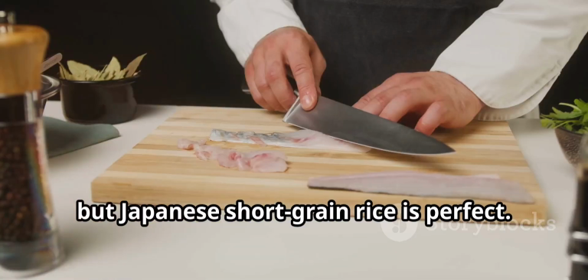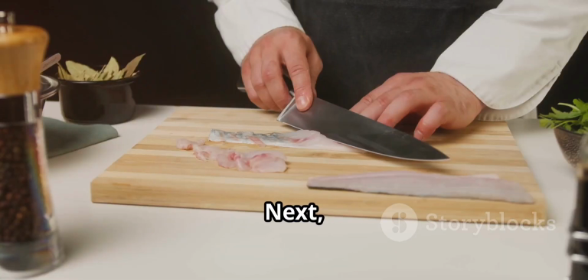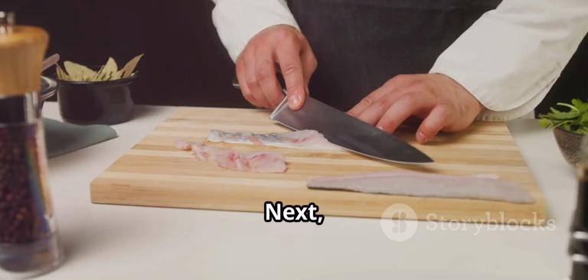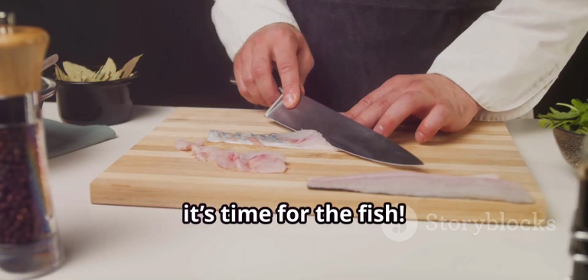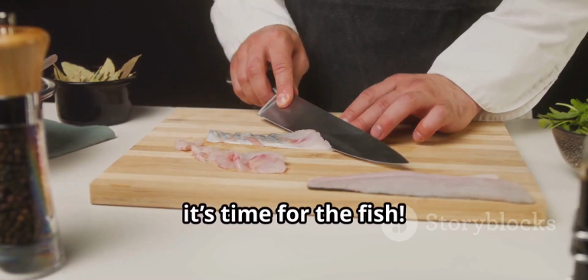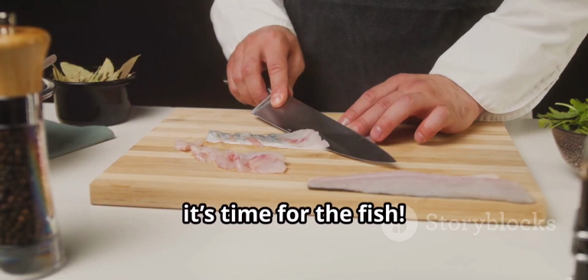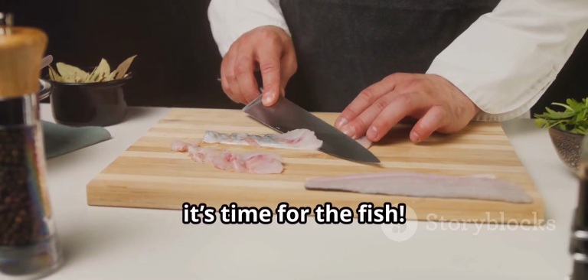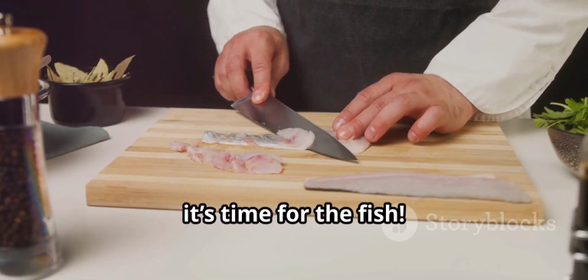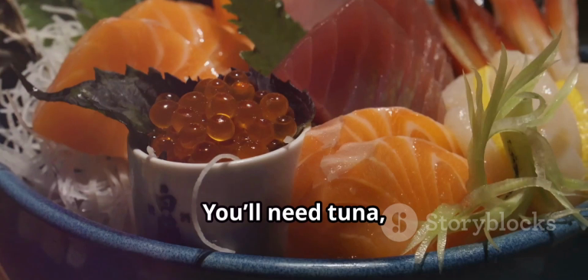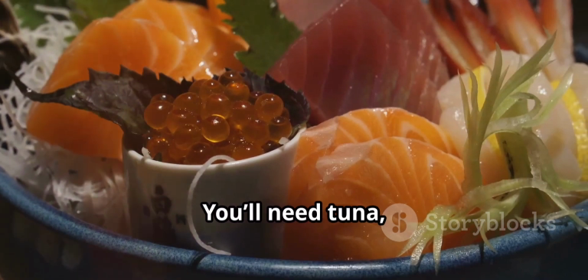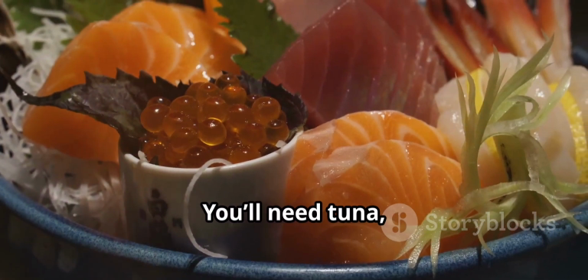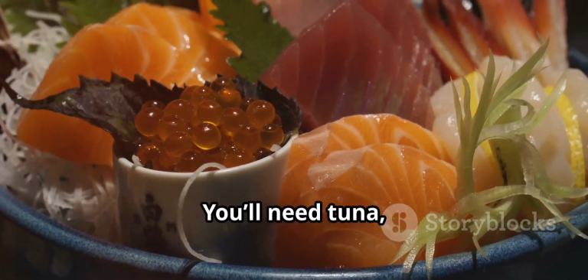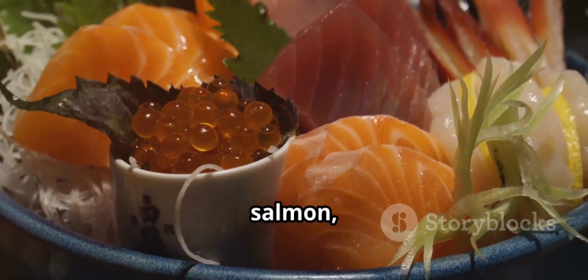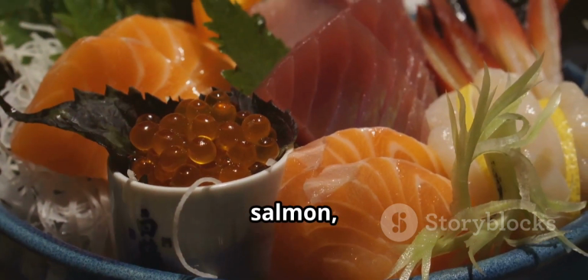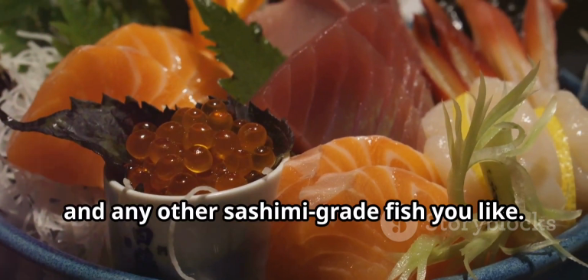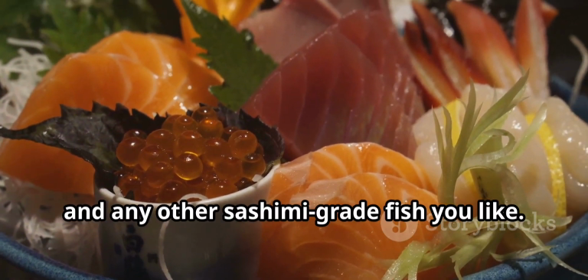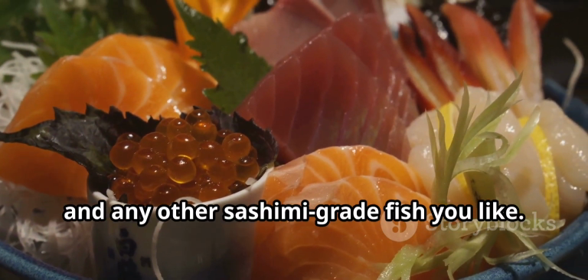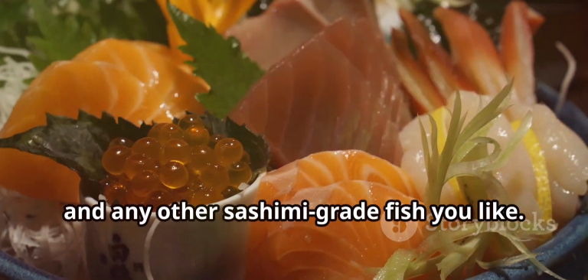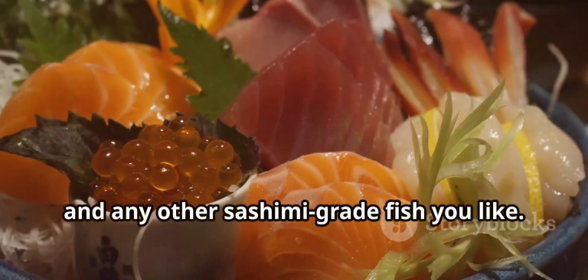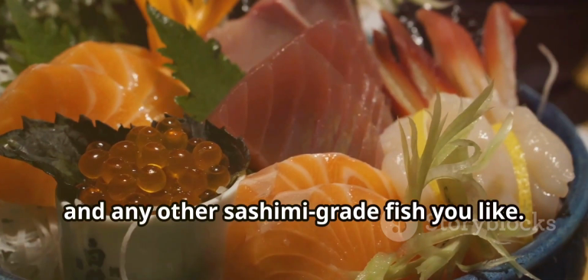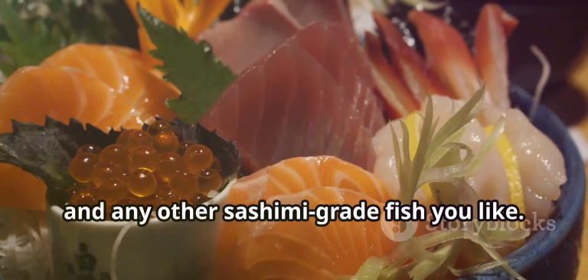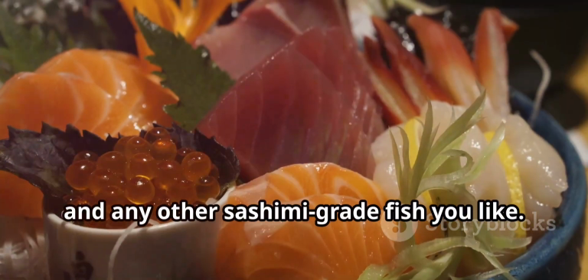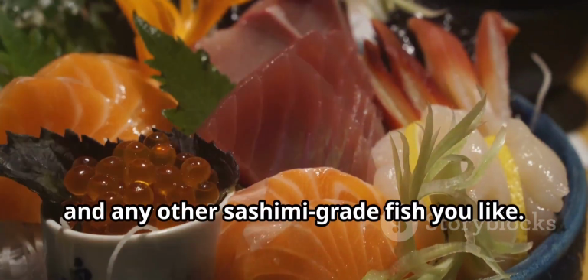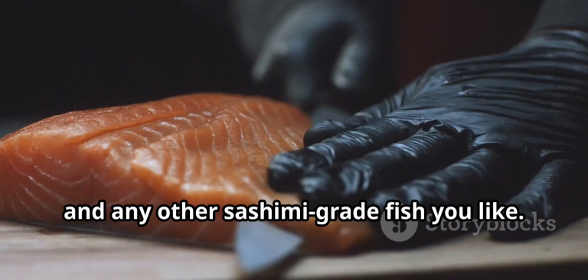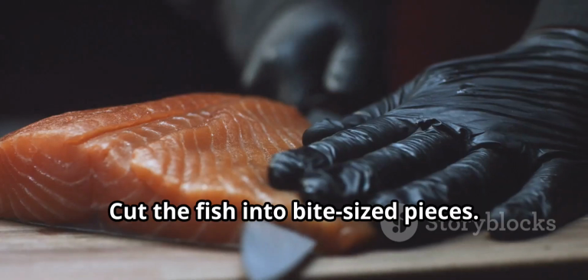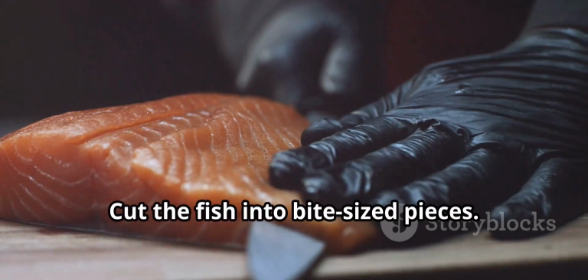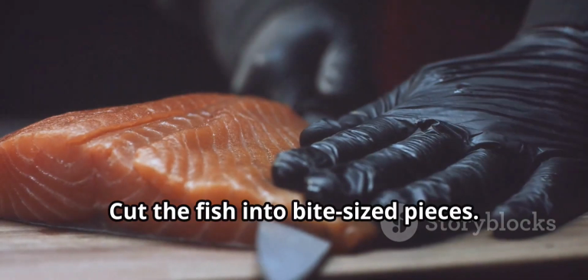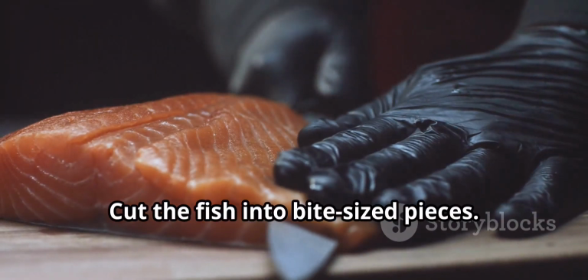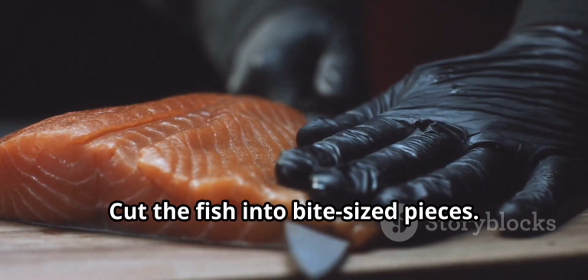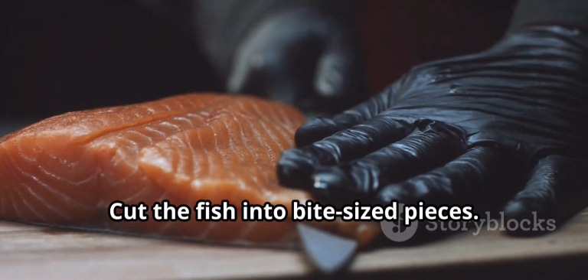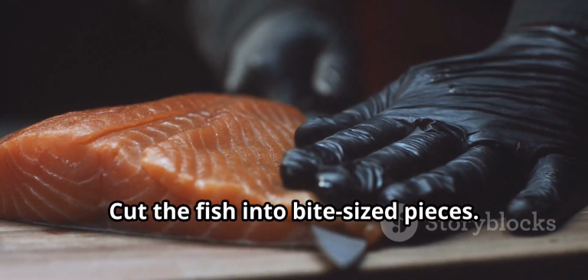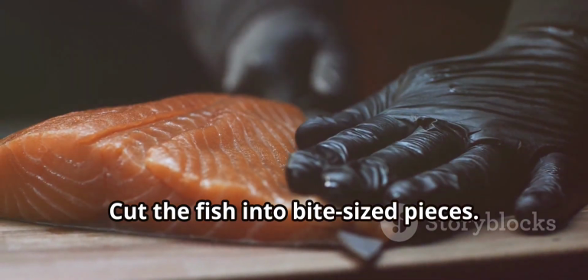Next, it's time for the fish. You'll need tuna, salmon, and any other sashimi-grade fish you like. Cut the fish into bite-sized pieces.